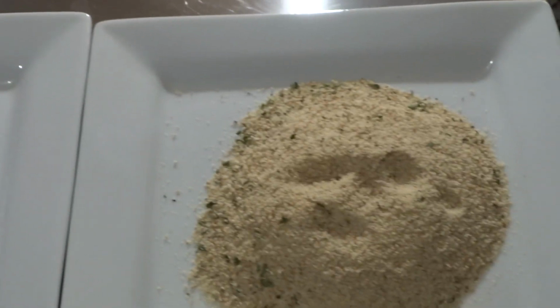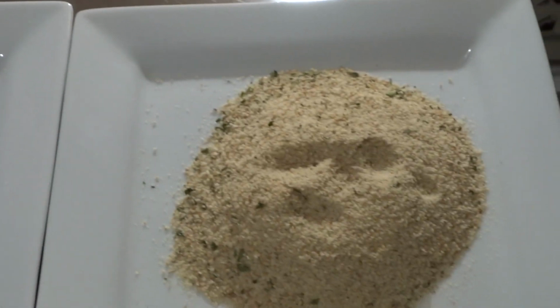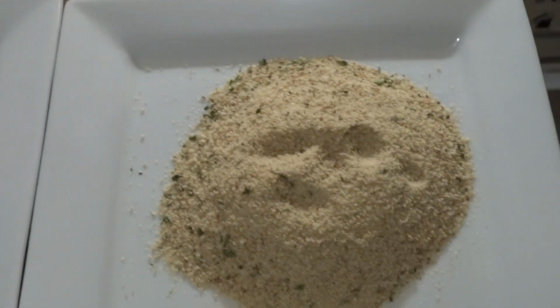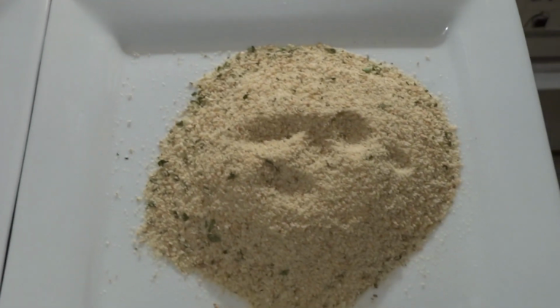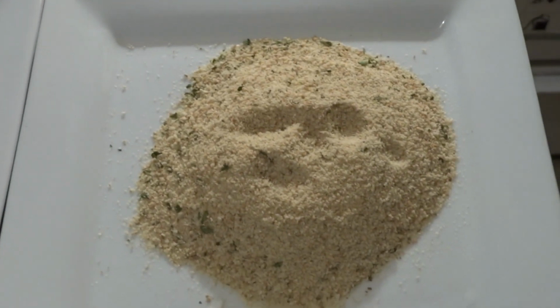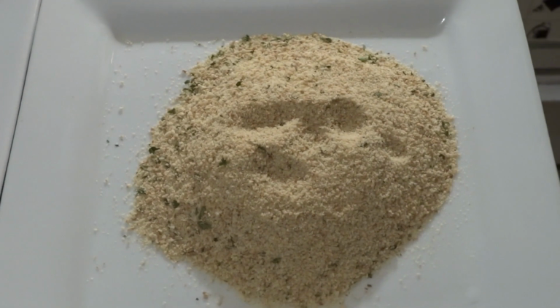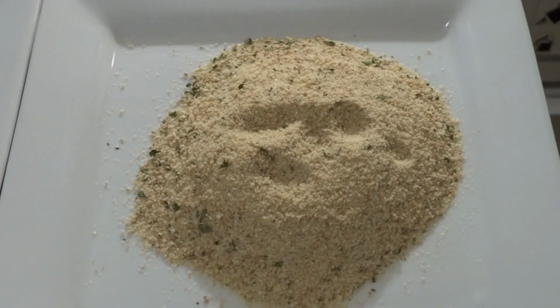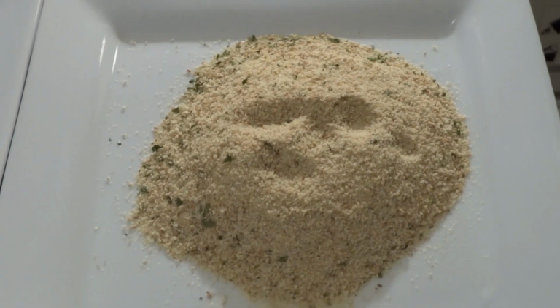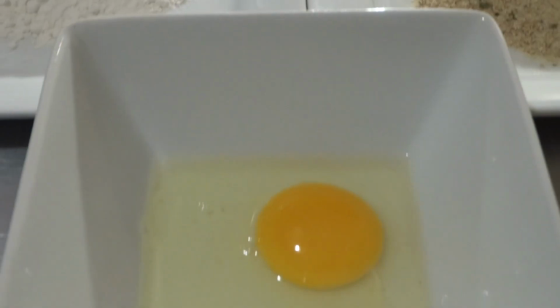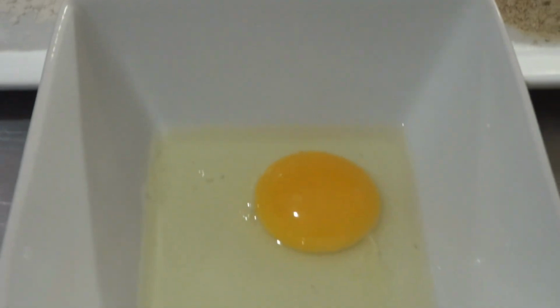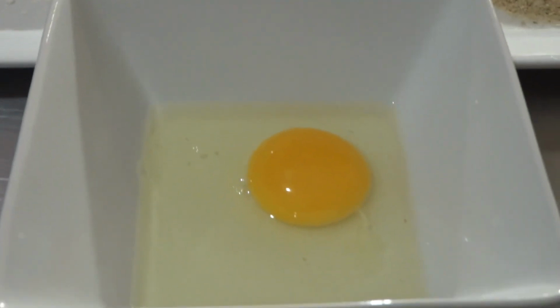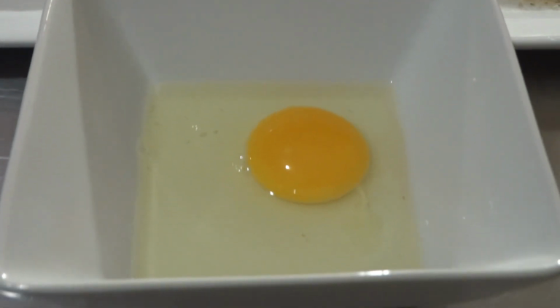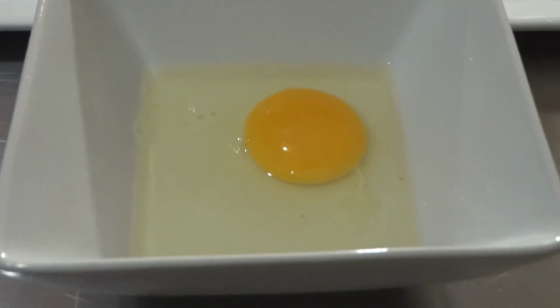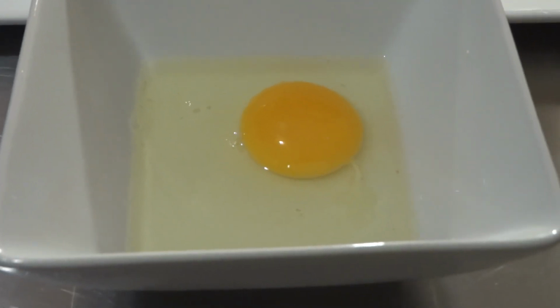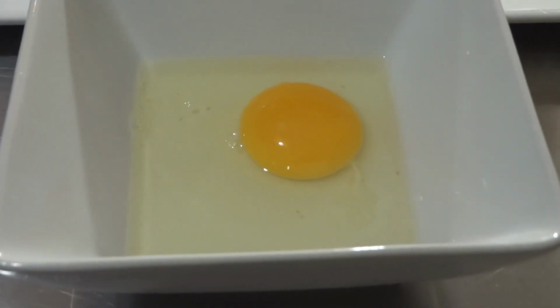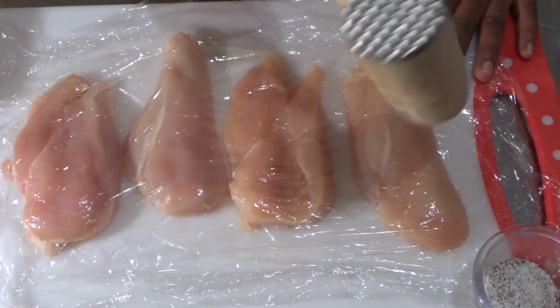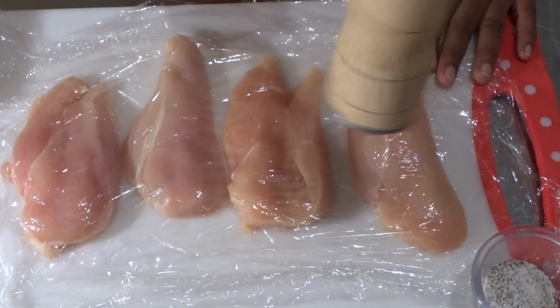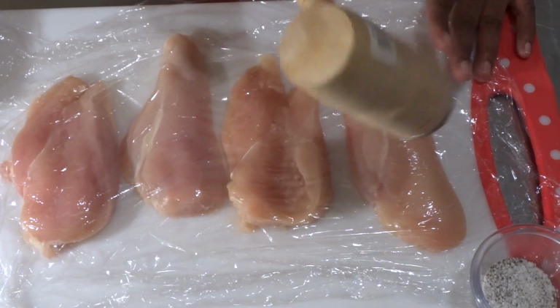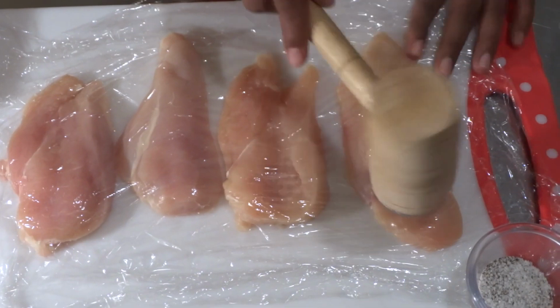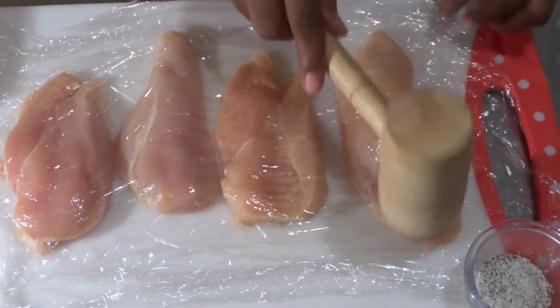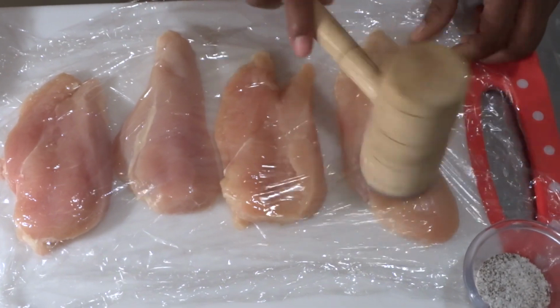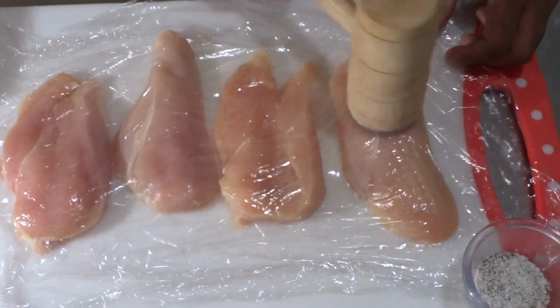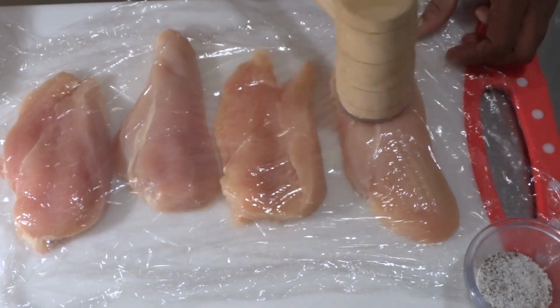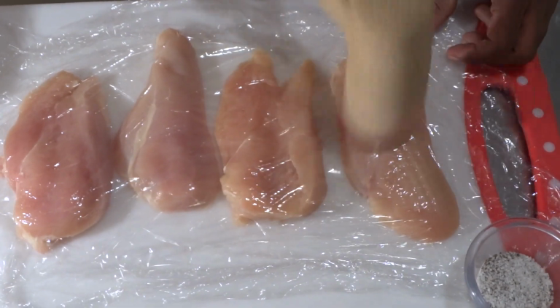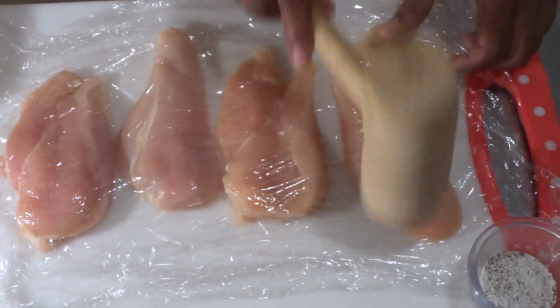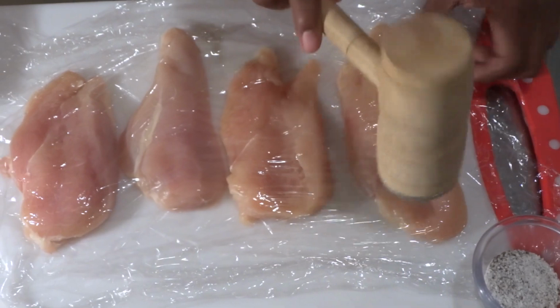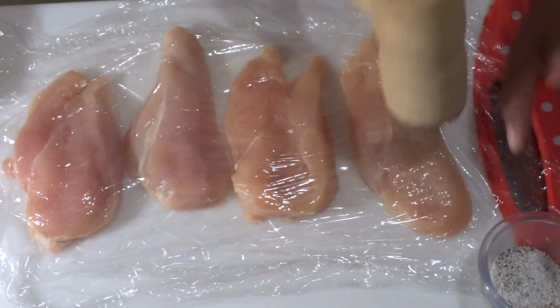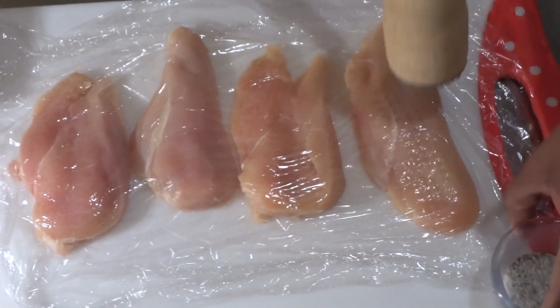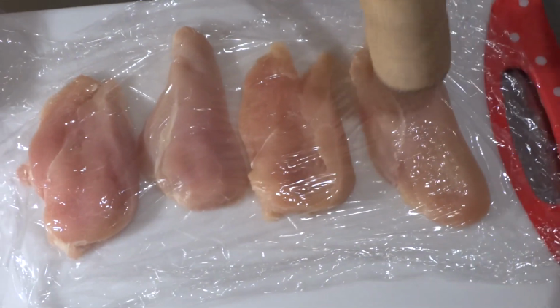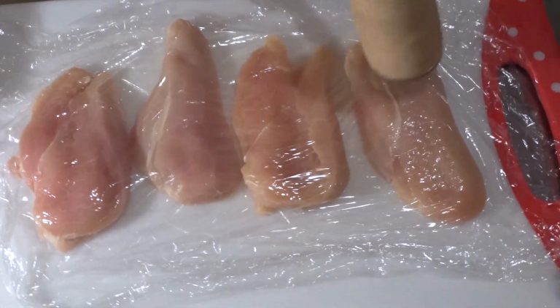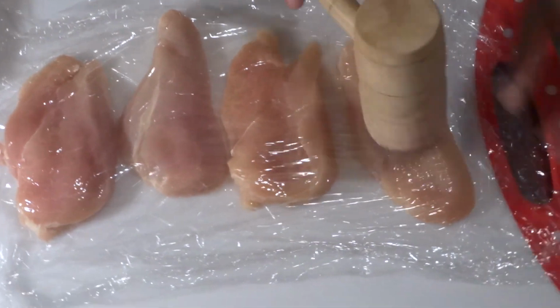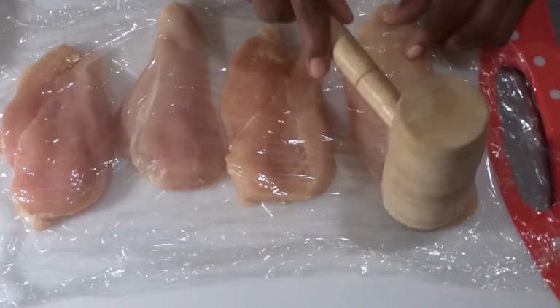We'll also need a pound of chicken breast, a quarter cup of flour, about a cup of bread crumbs, and one large egg.